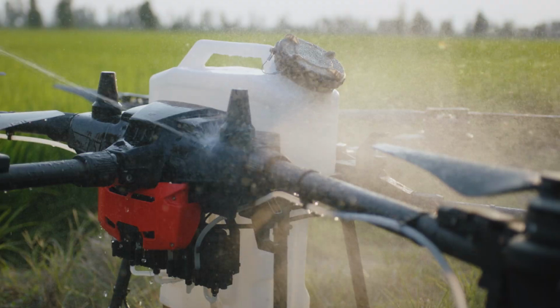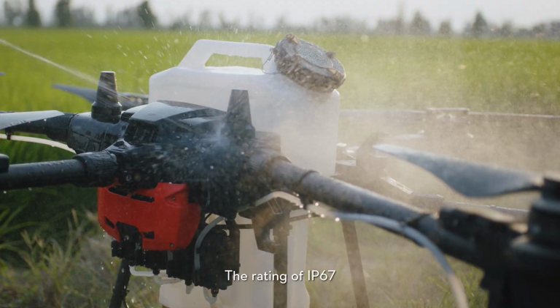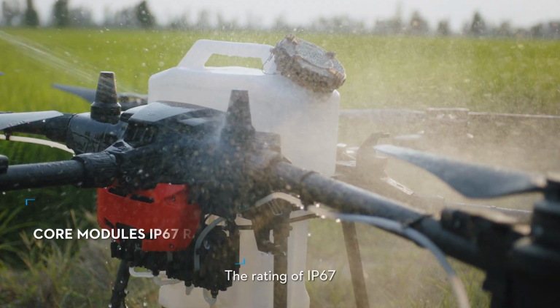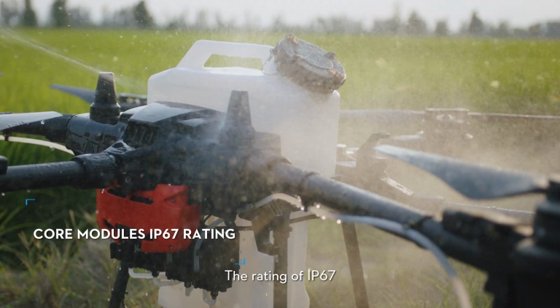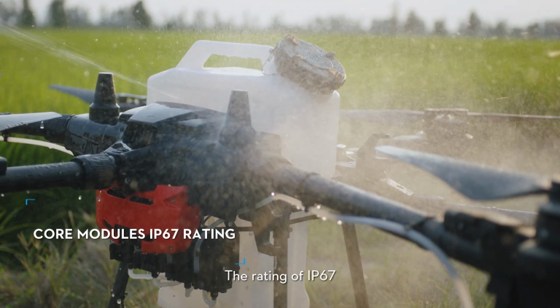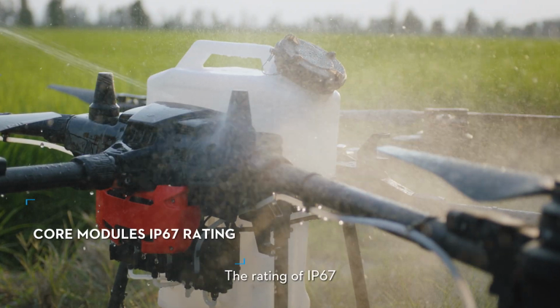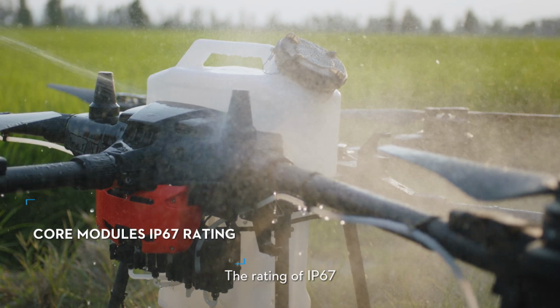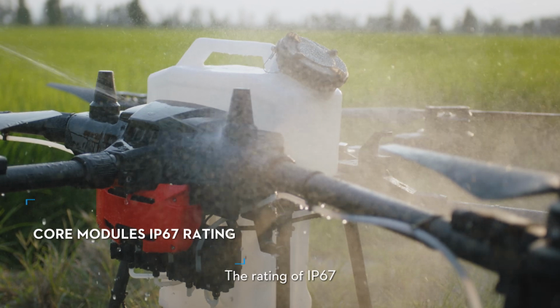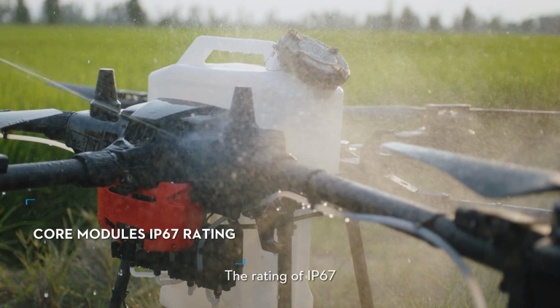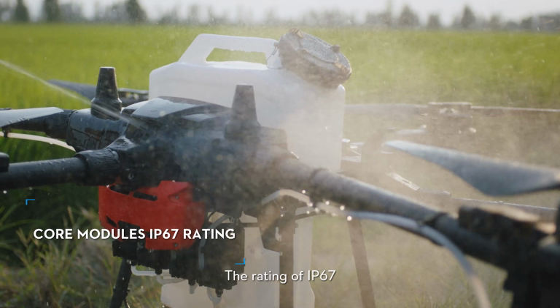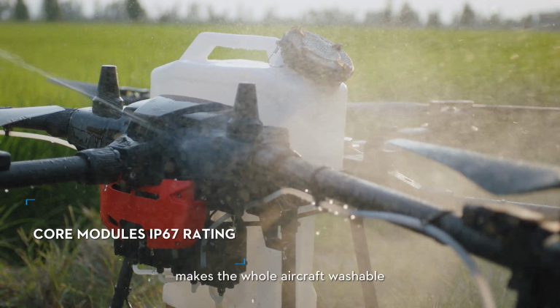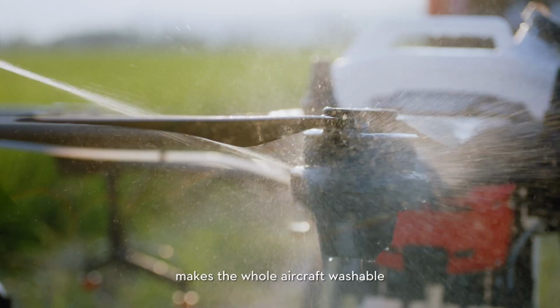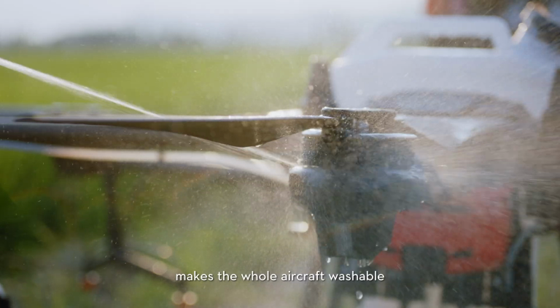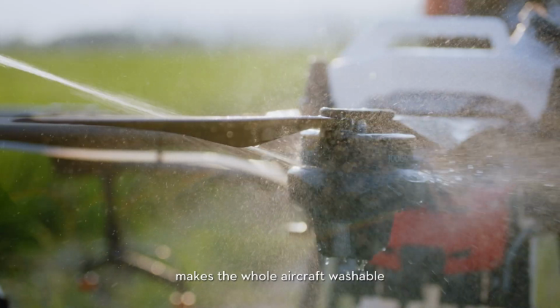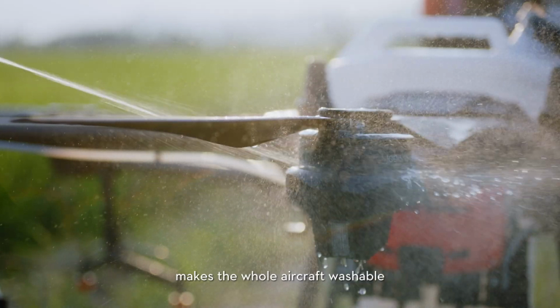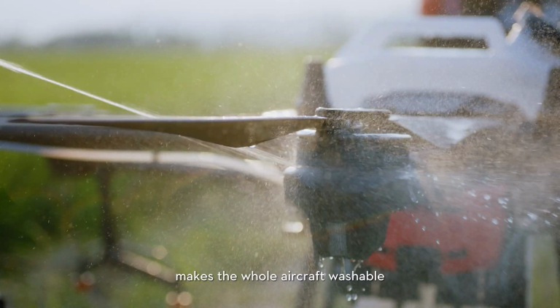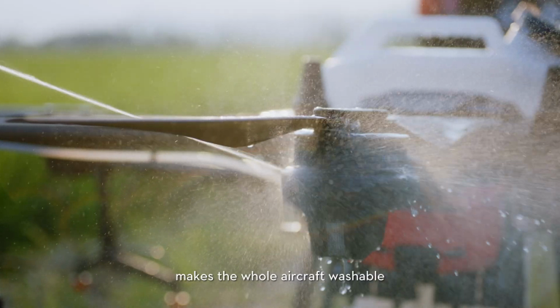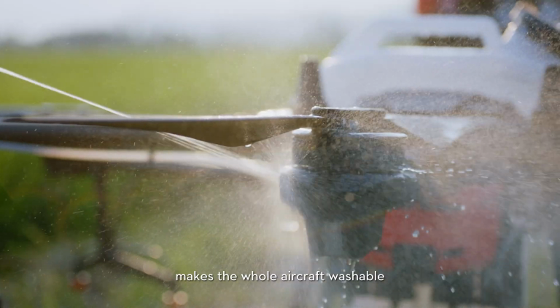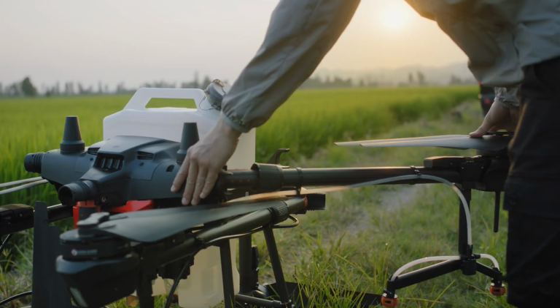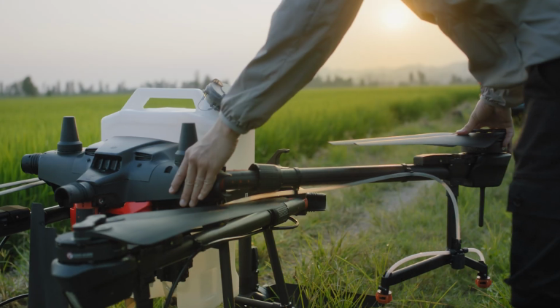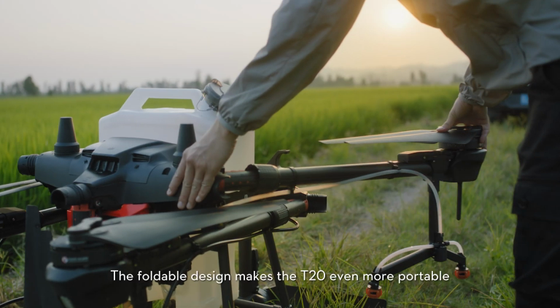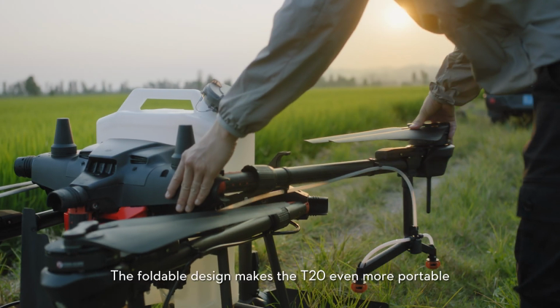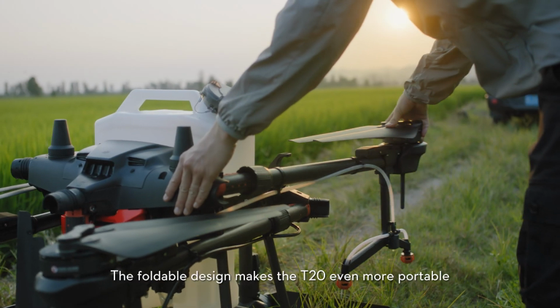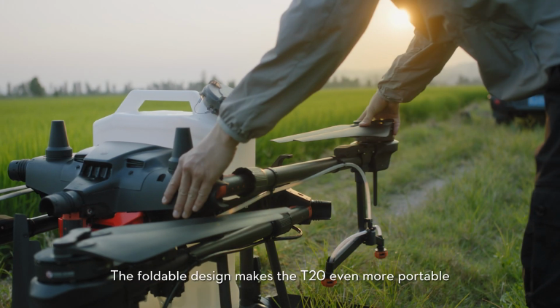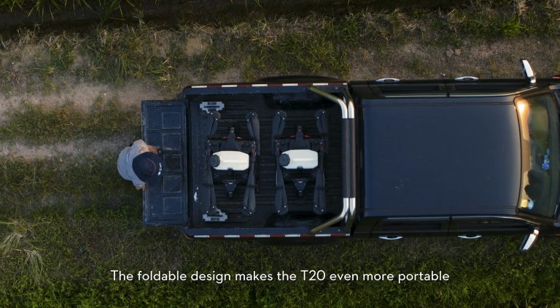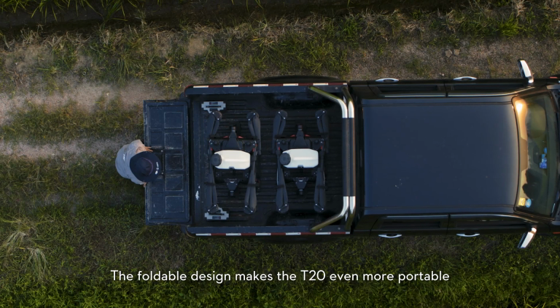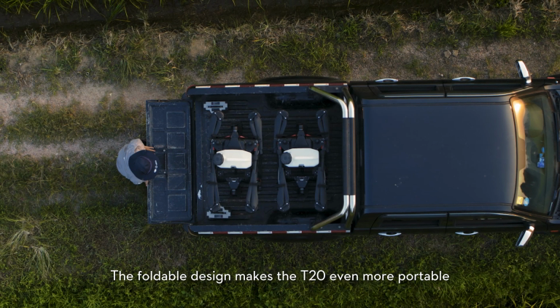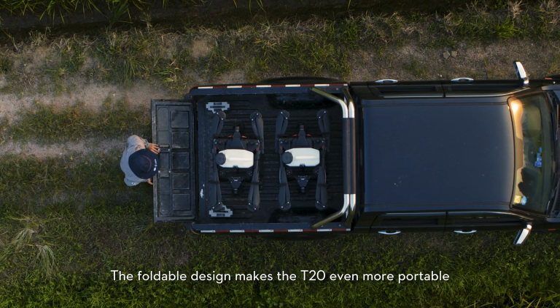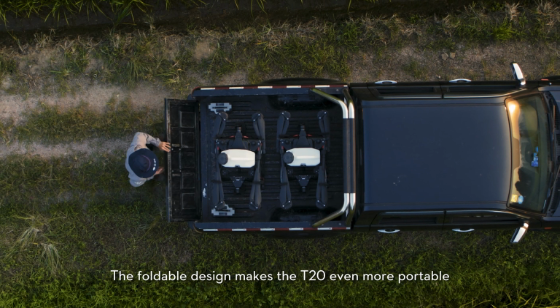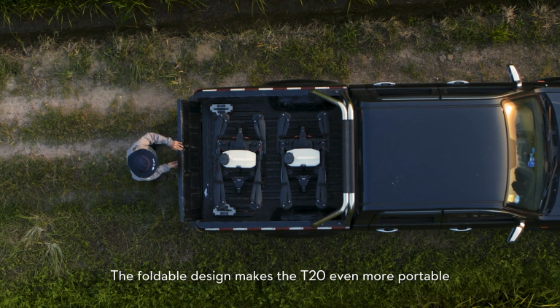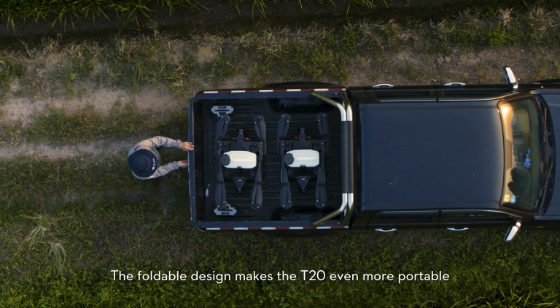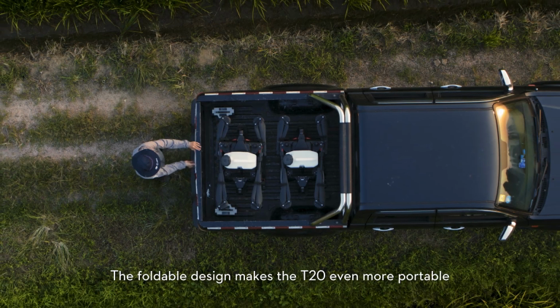The rating of IP67 makes the whole aircraft washable. The foldable design makes the T20 even more portable.